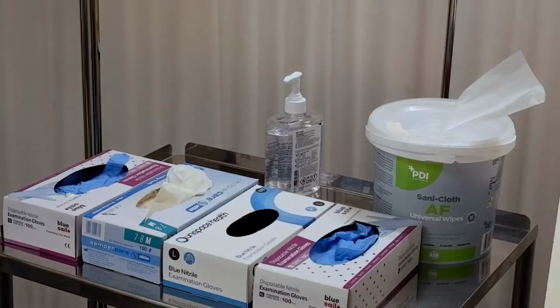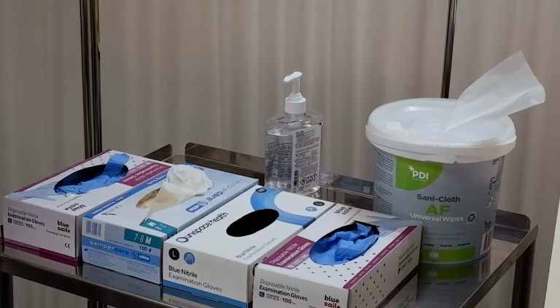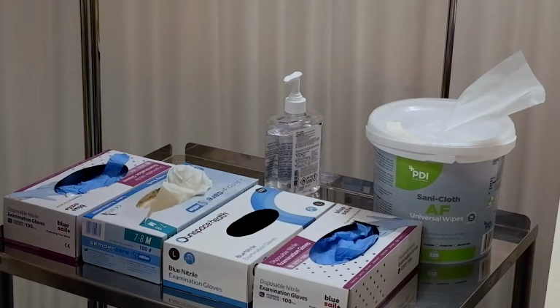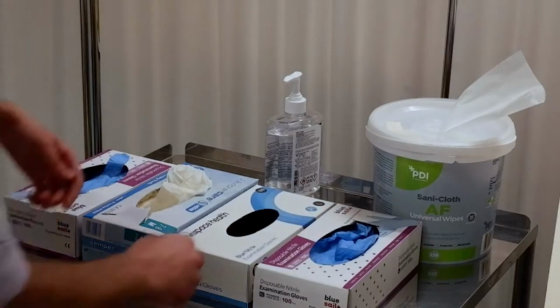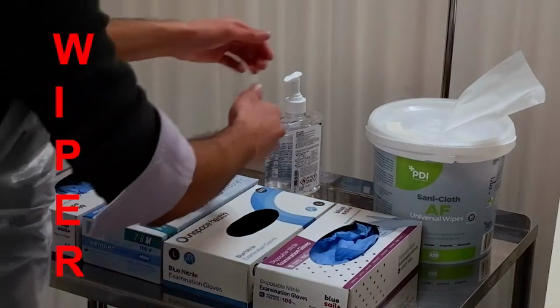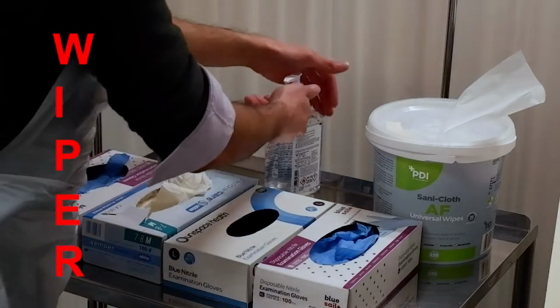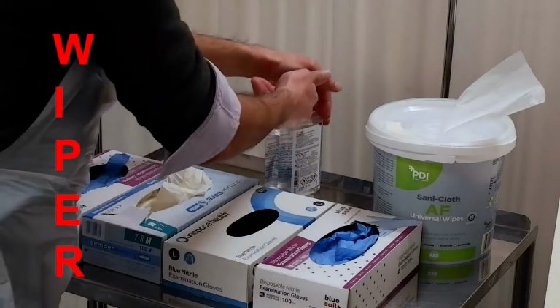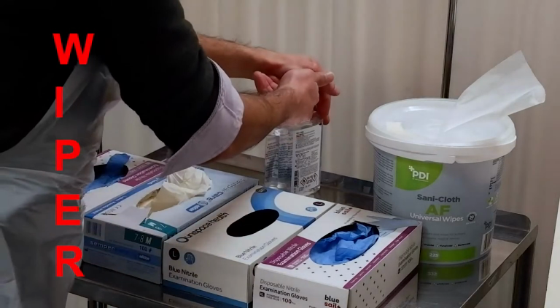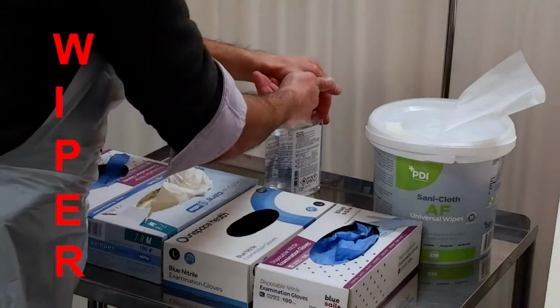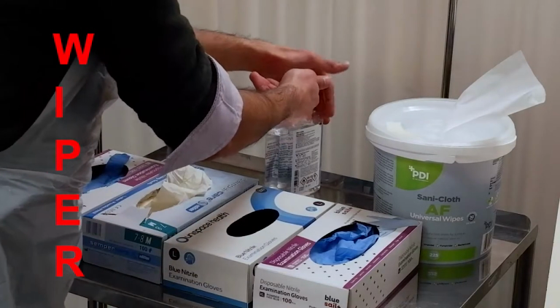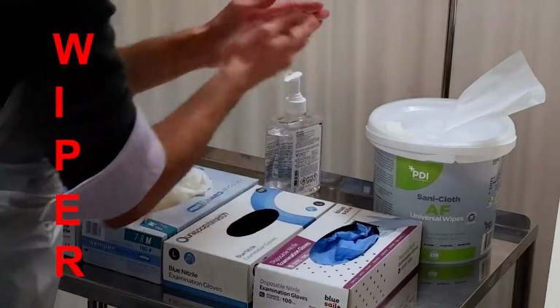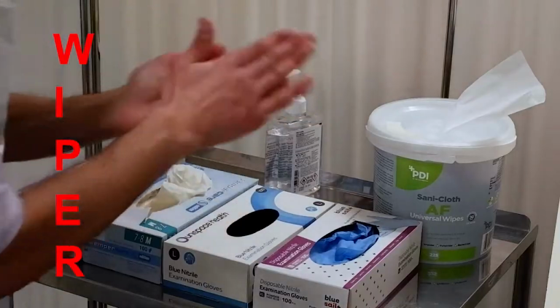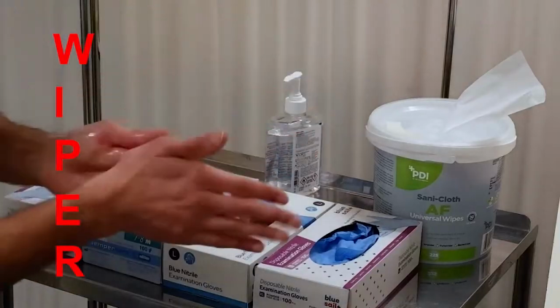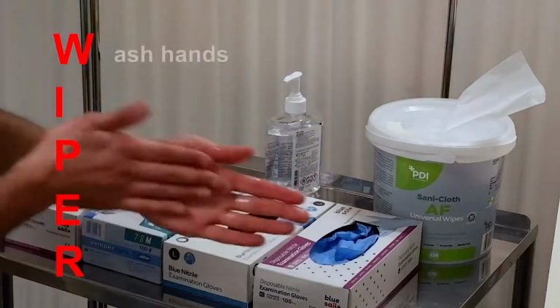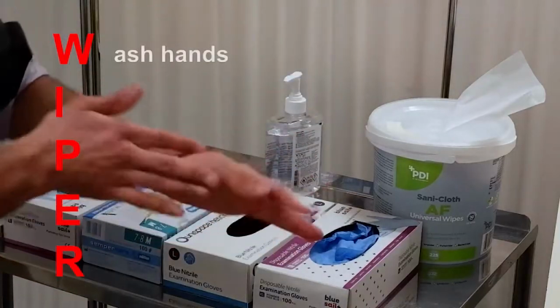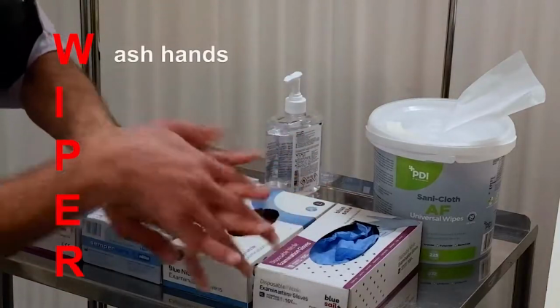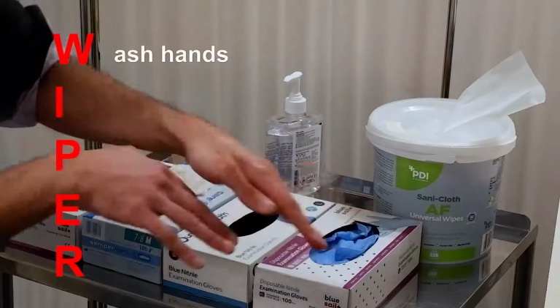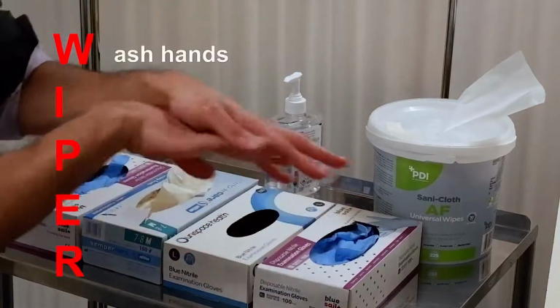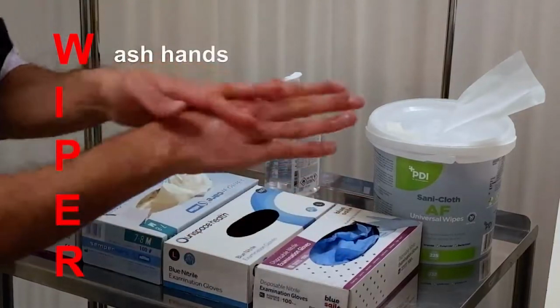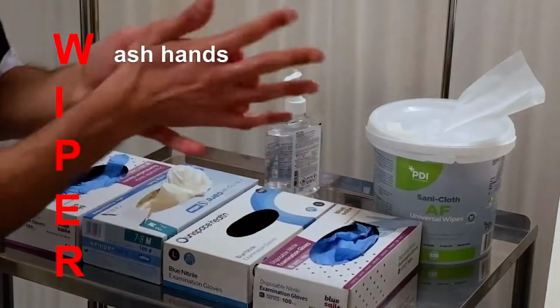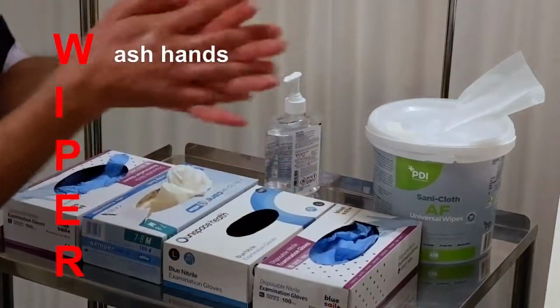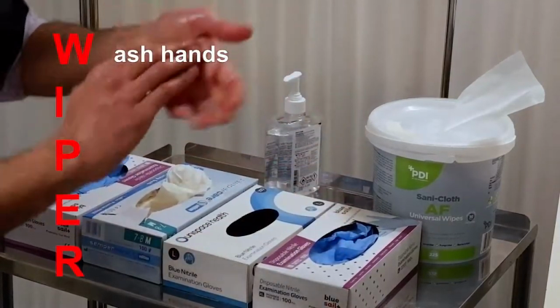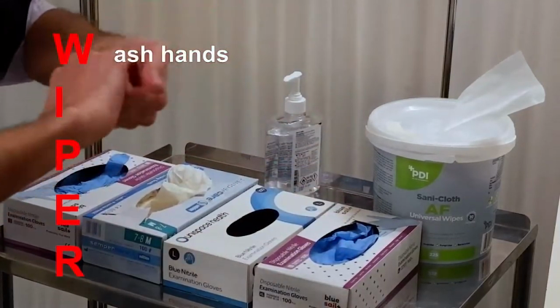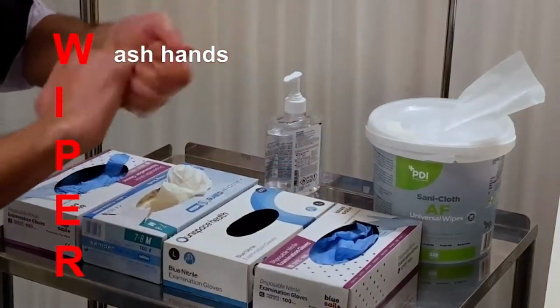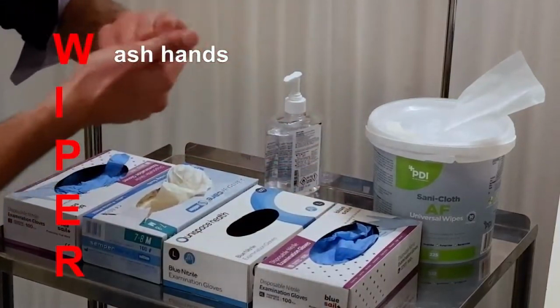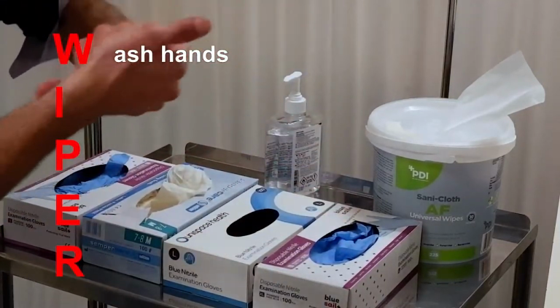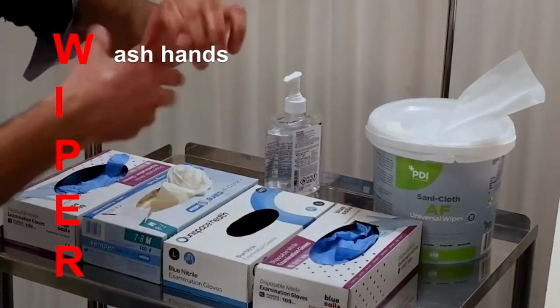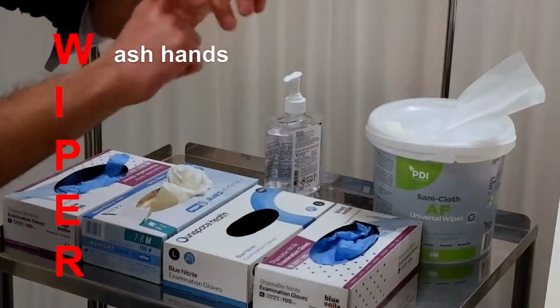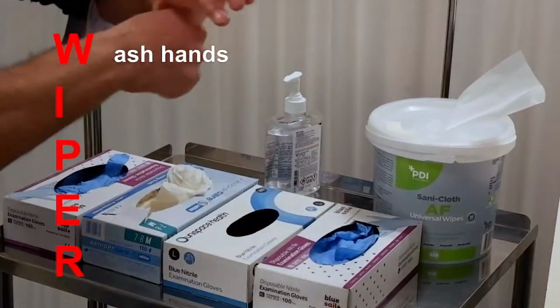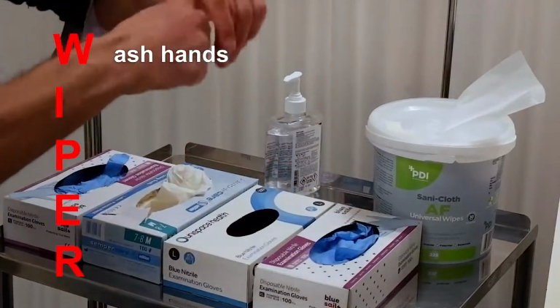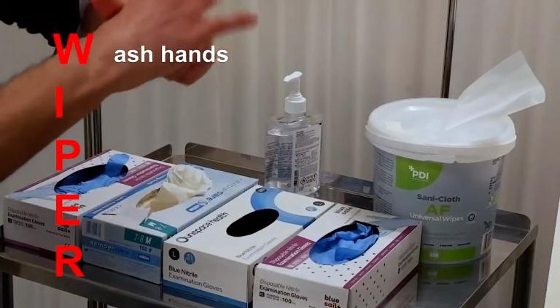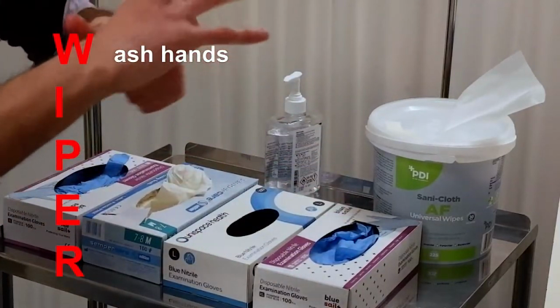To begin the procedure, wash your hands, wear an apron and gloves.